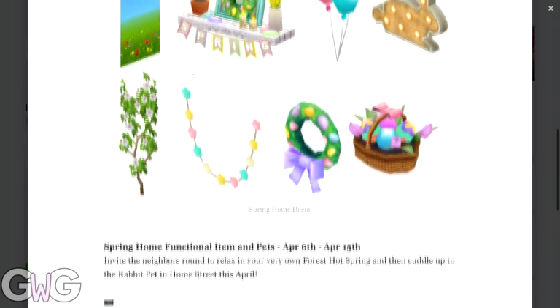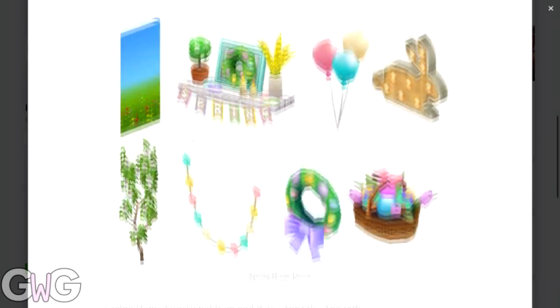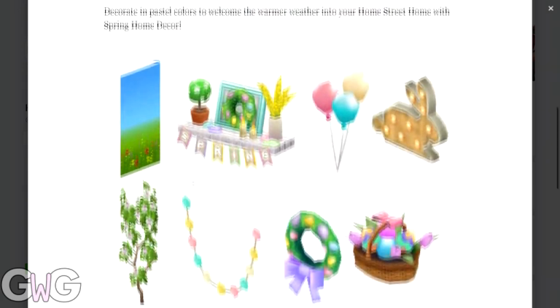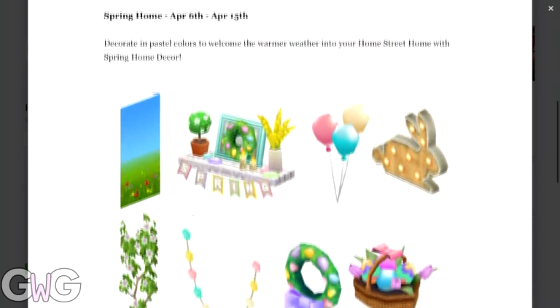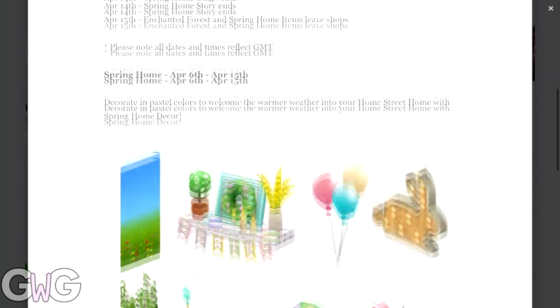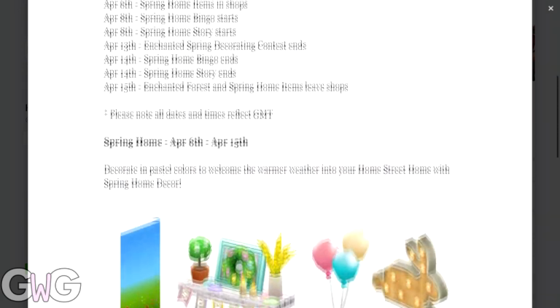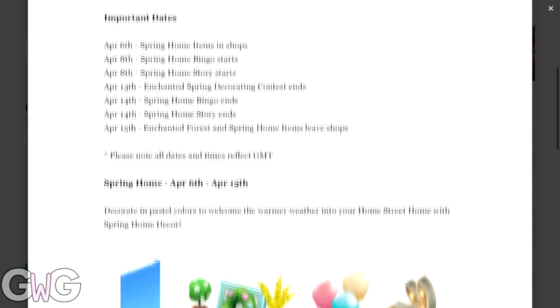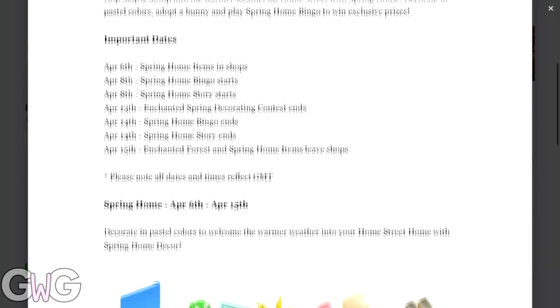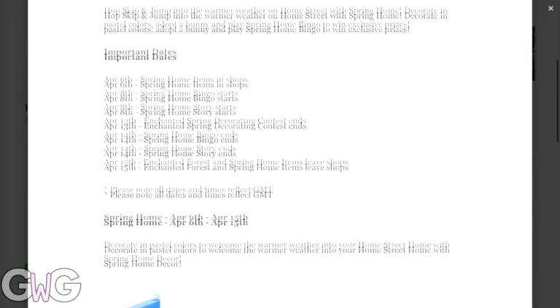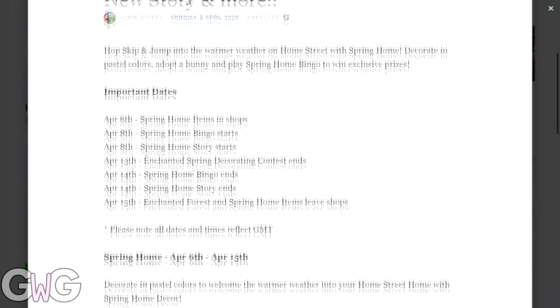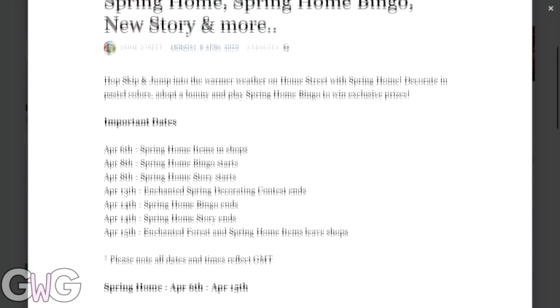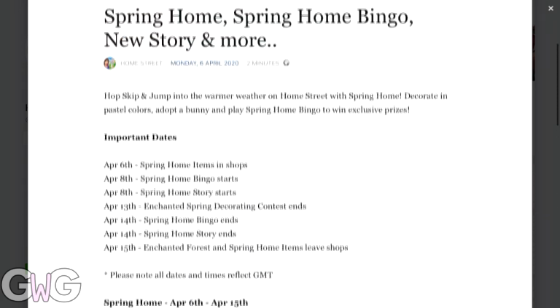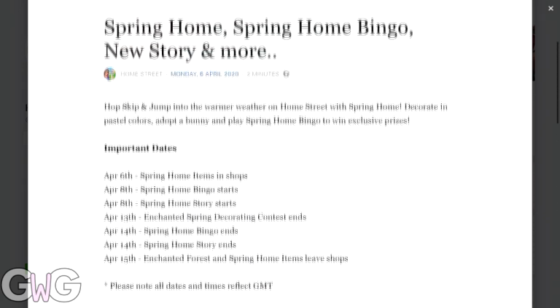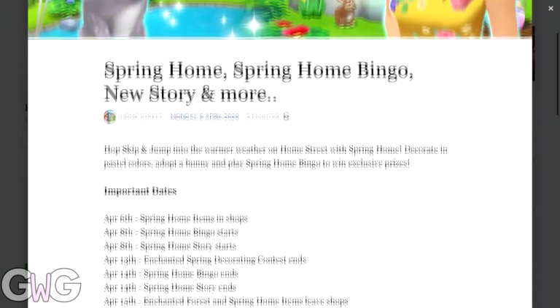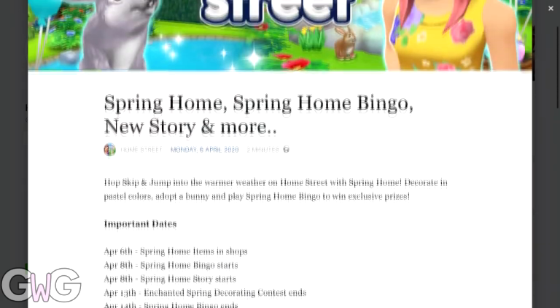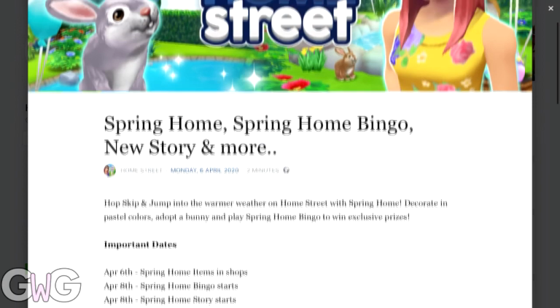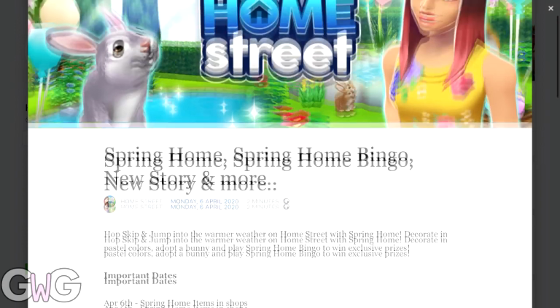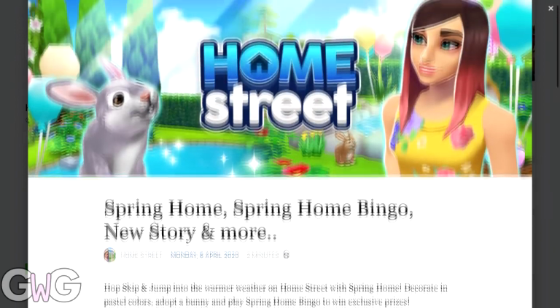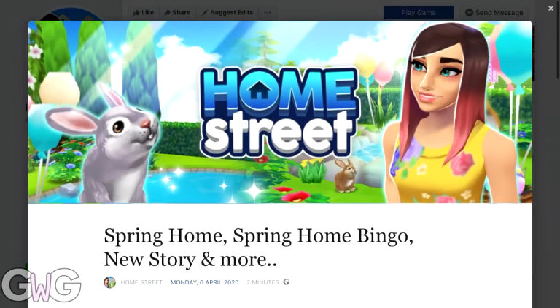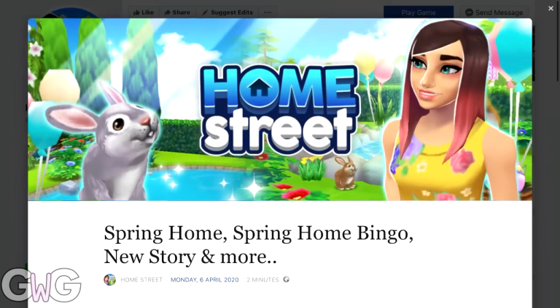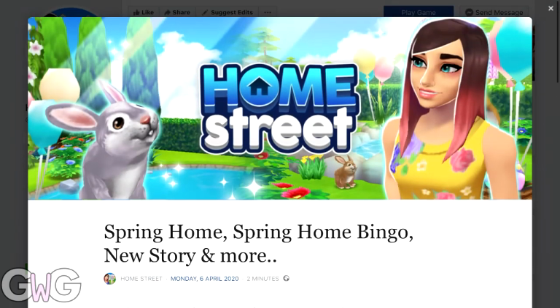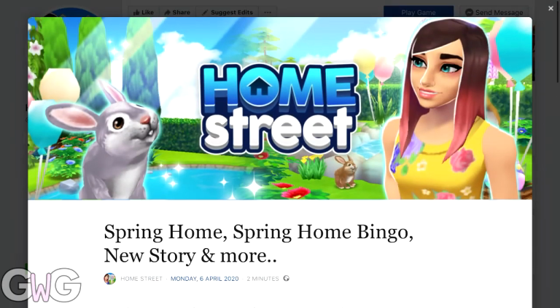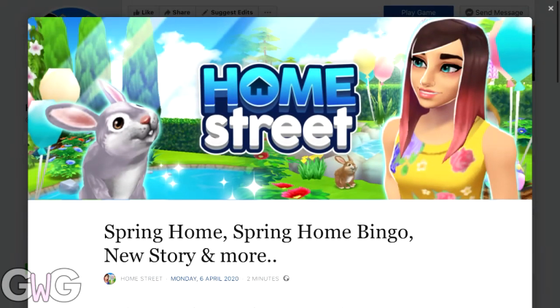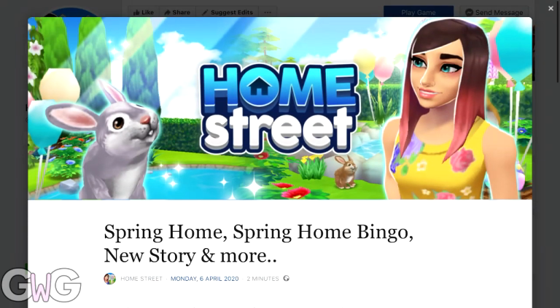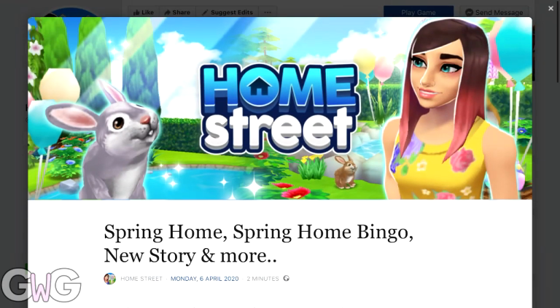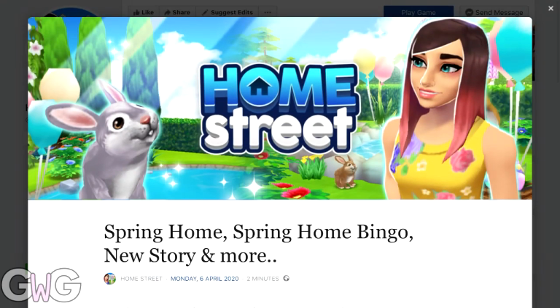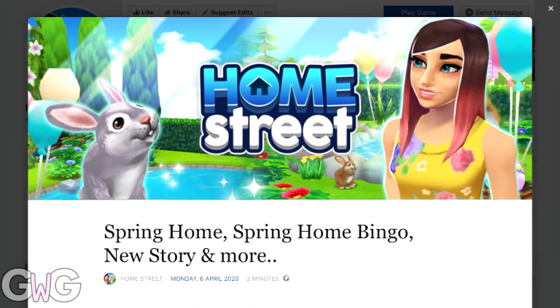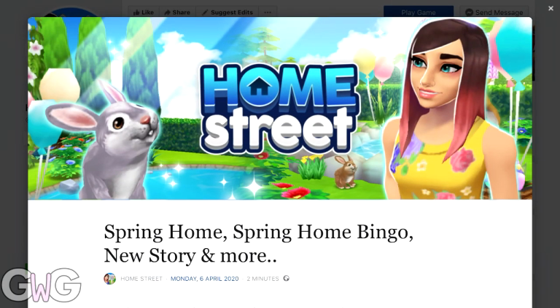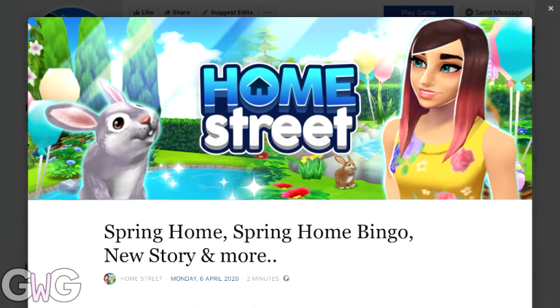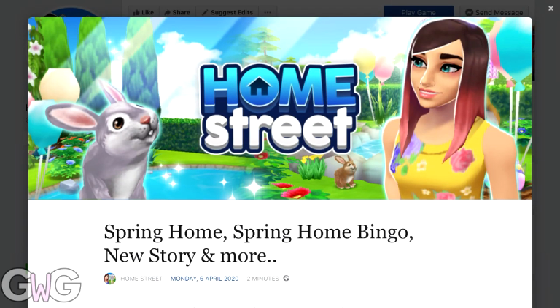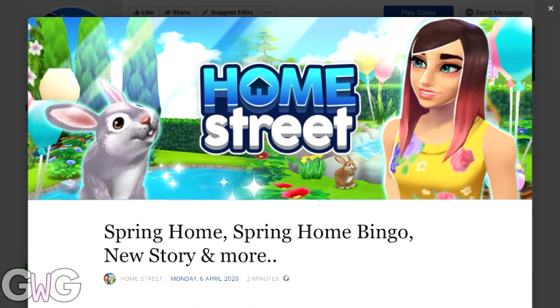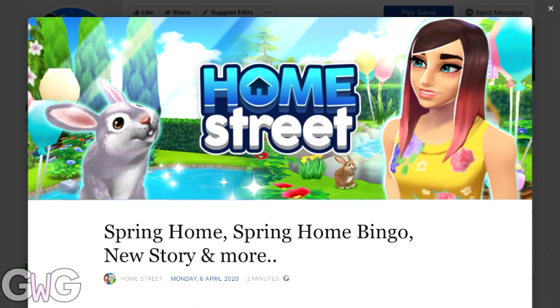I'm very intrigued about the bingo because it usually shows you the bingo prizes, but in this one they're being very secretive about it. So I'm looking forward to seeing that.